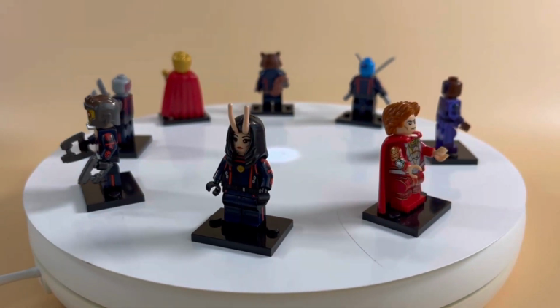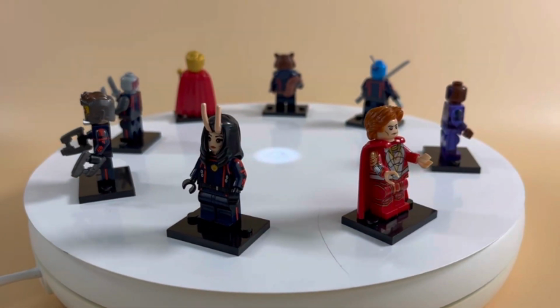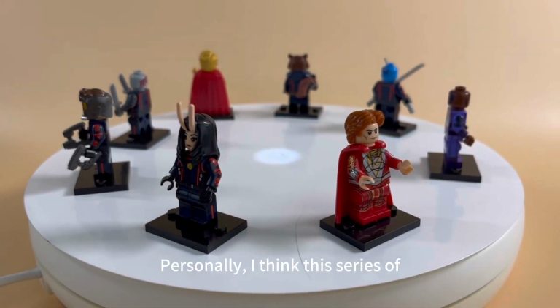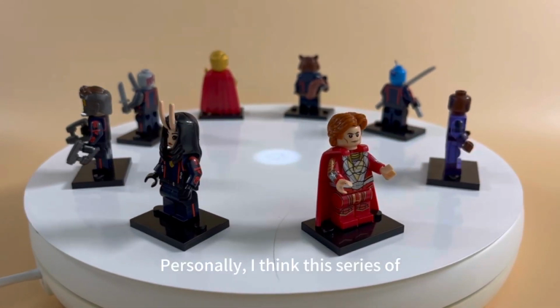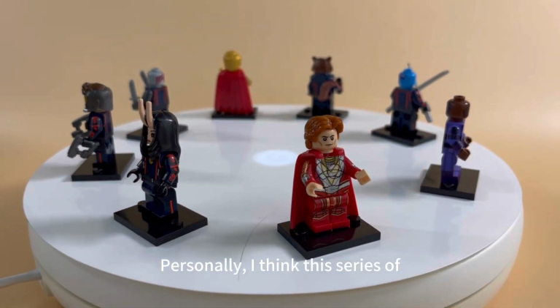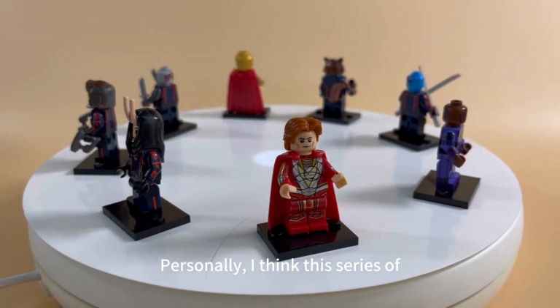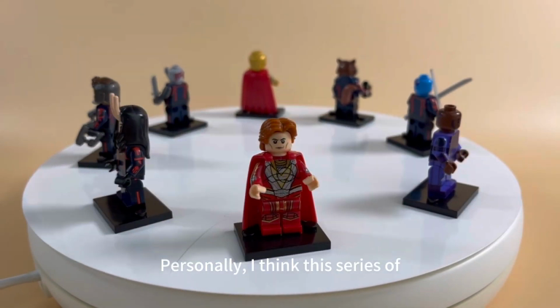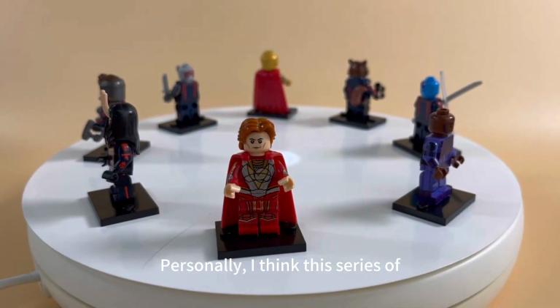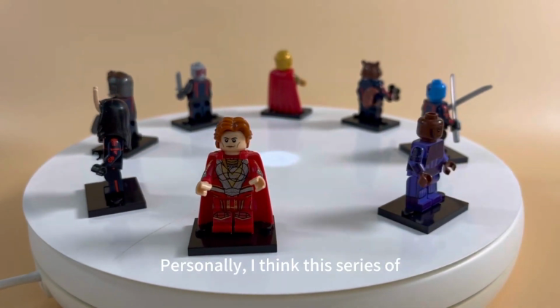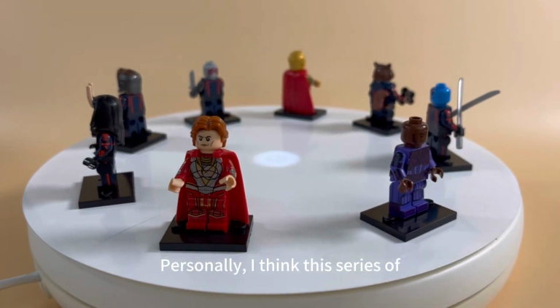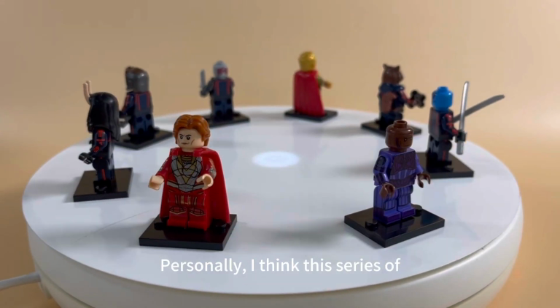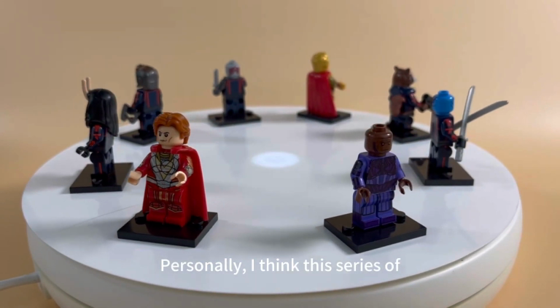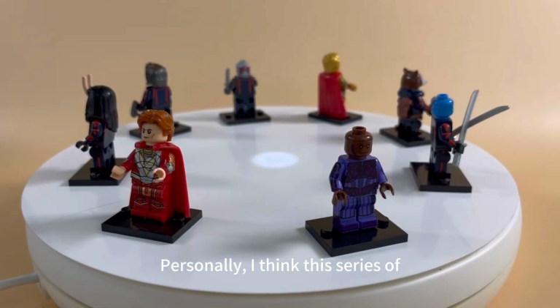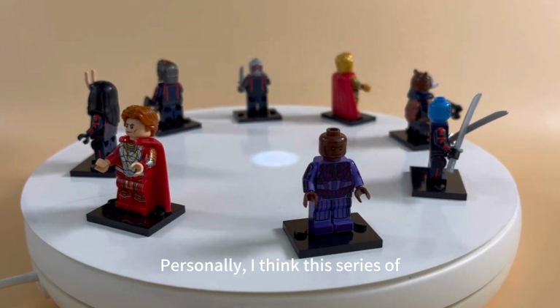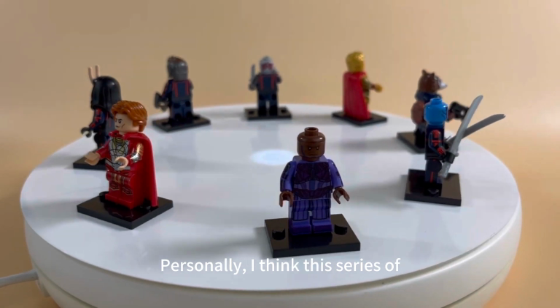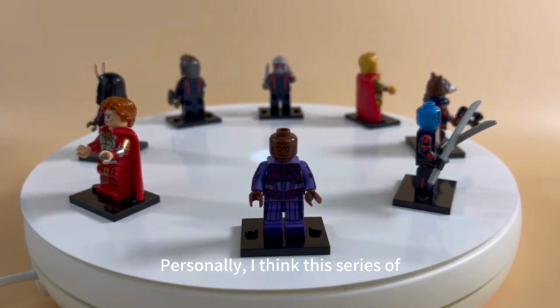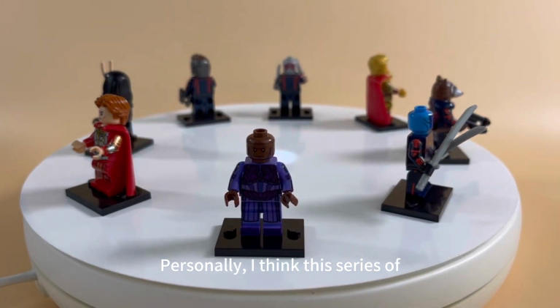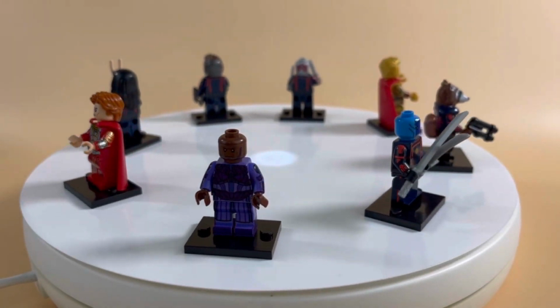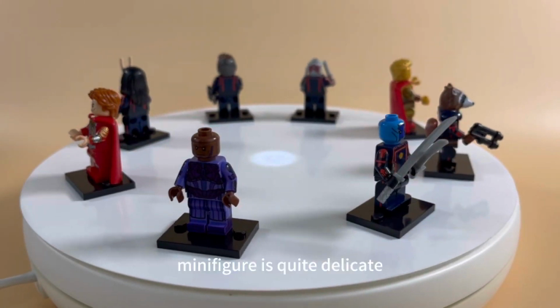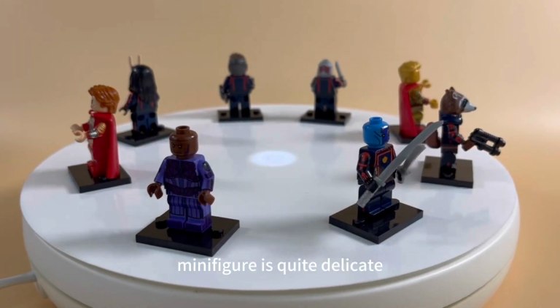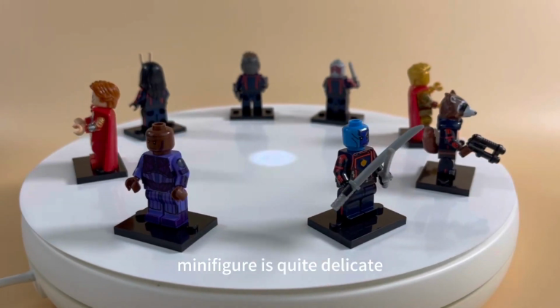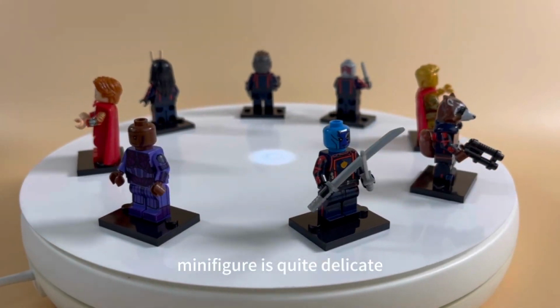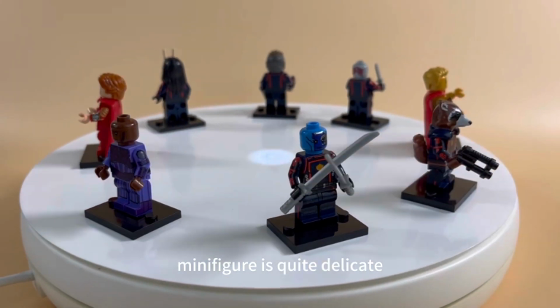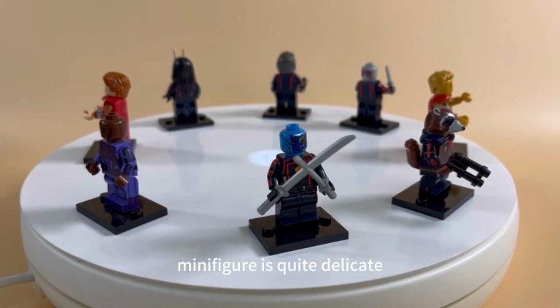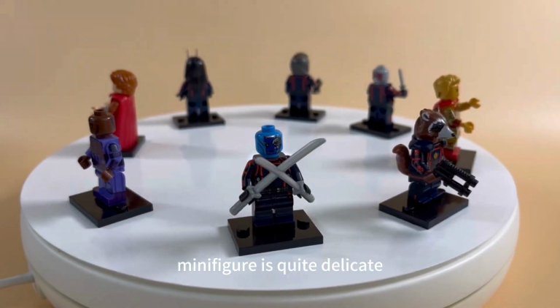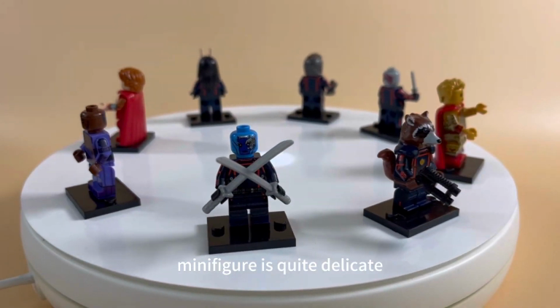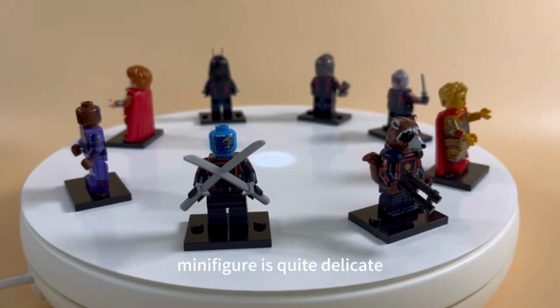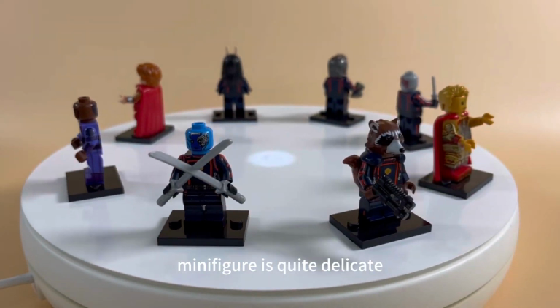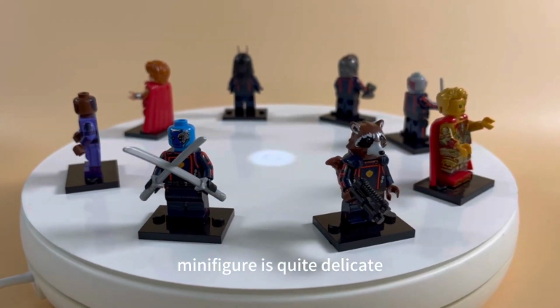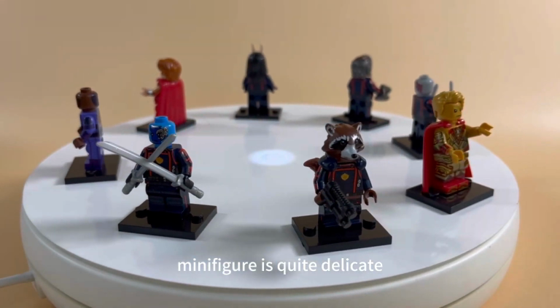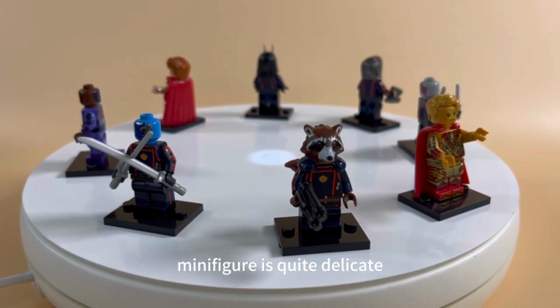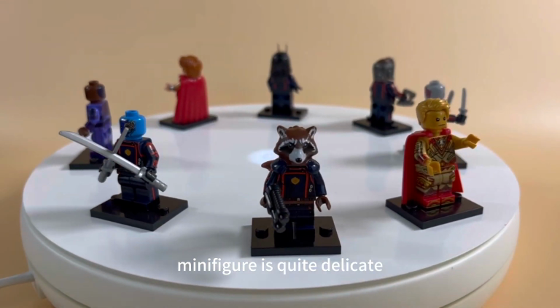Personally, I think this series of minifigure is quite delicate.